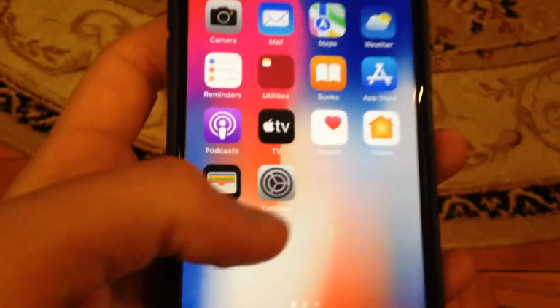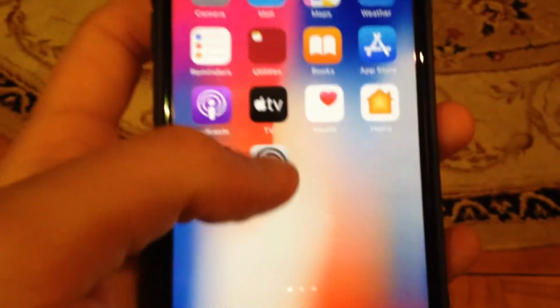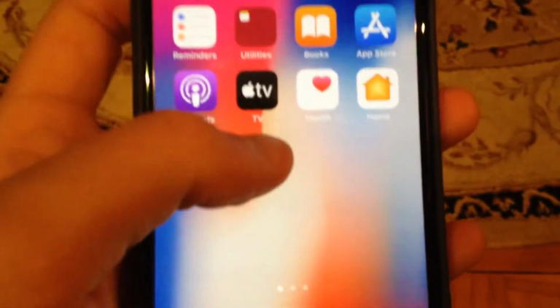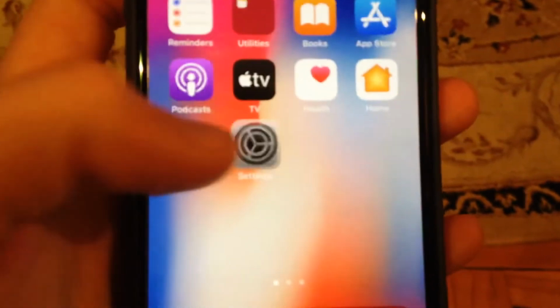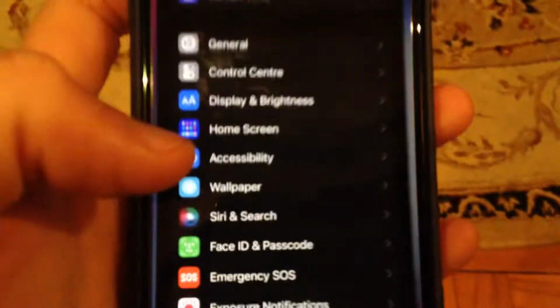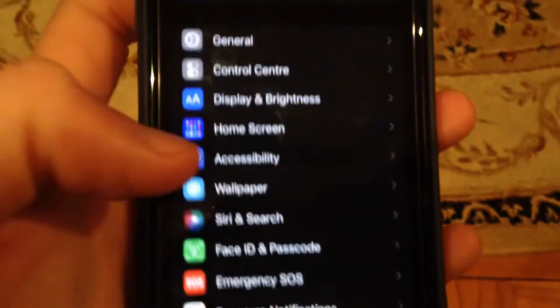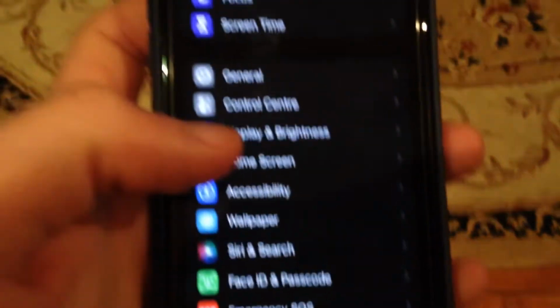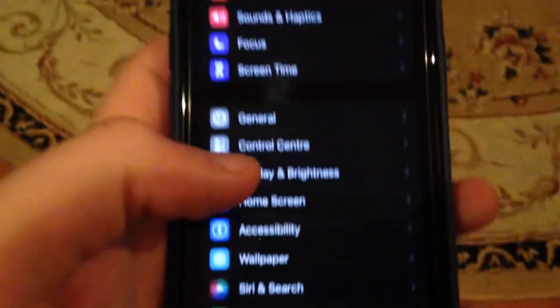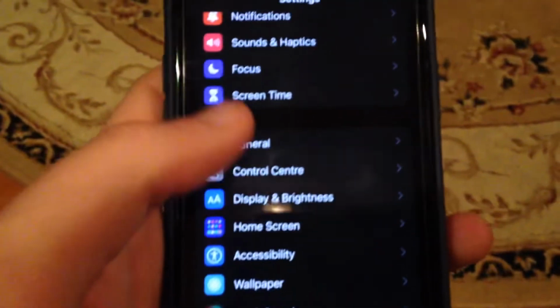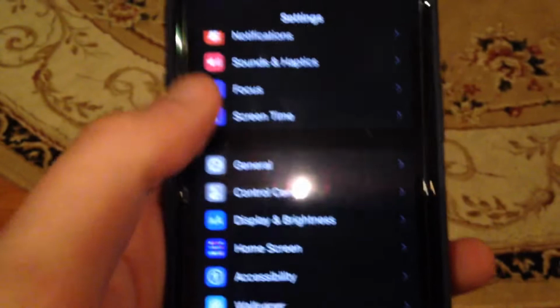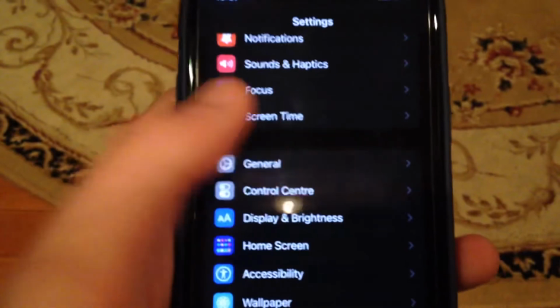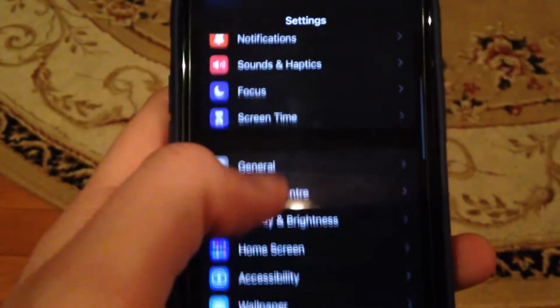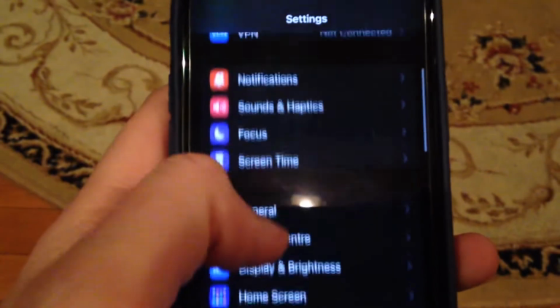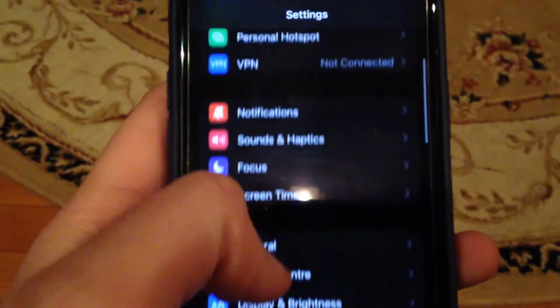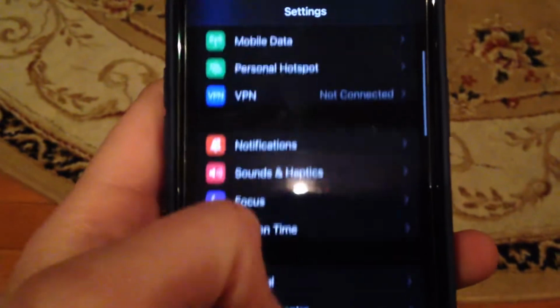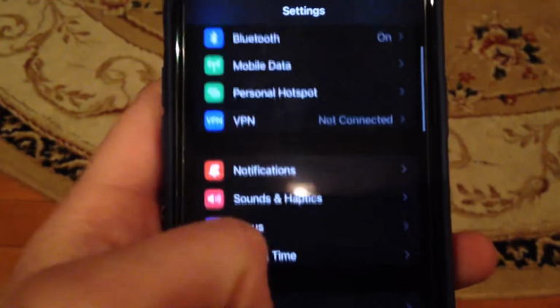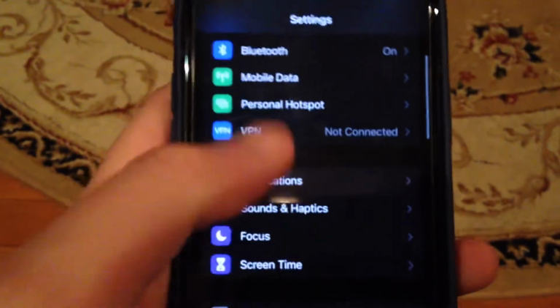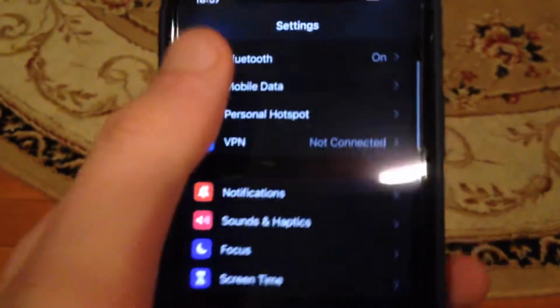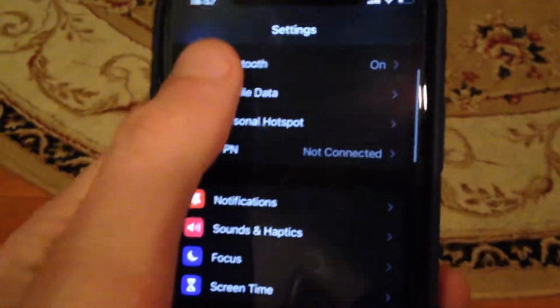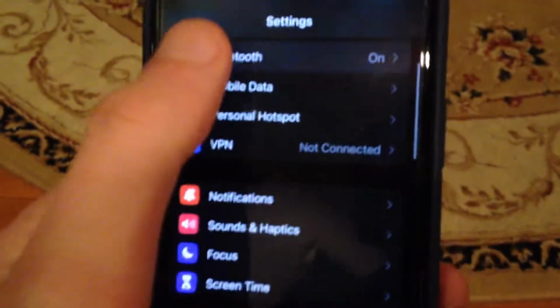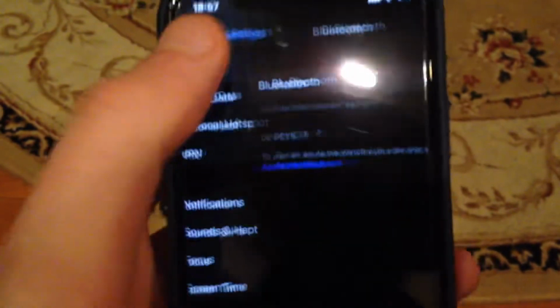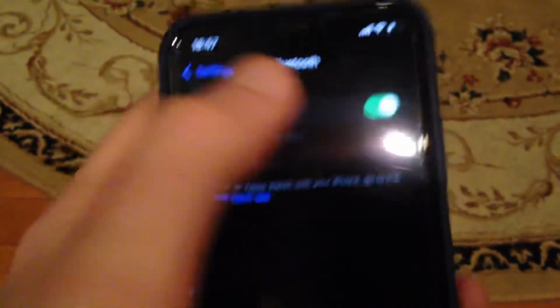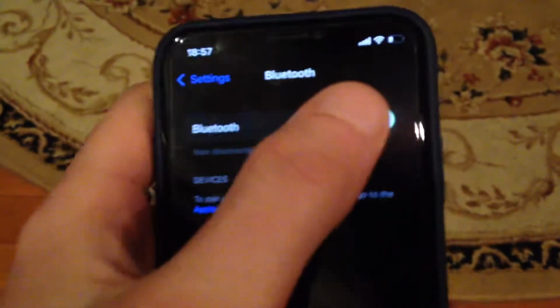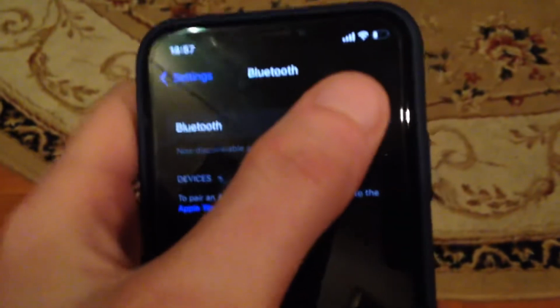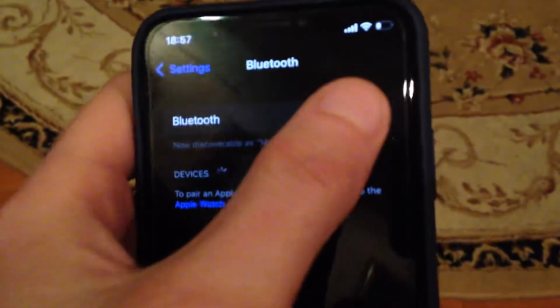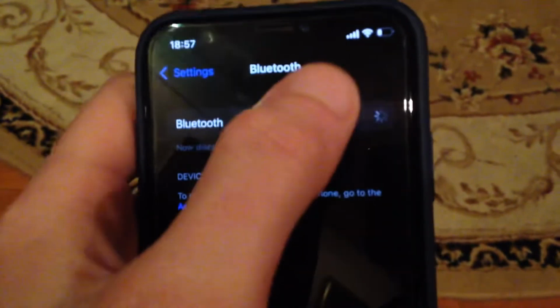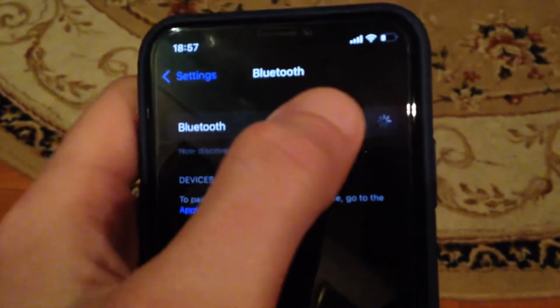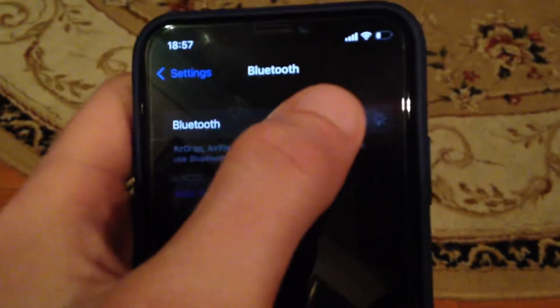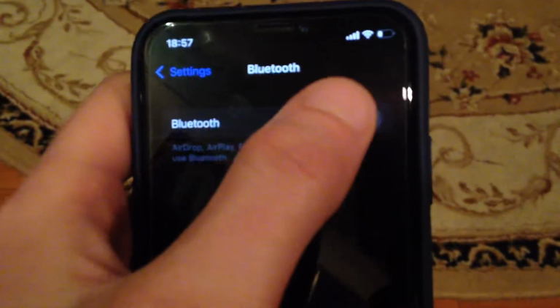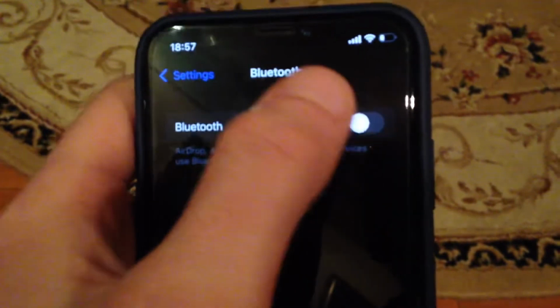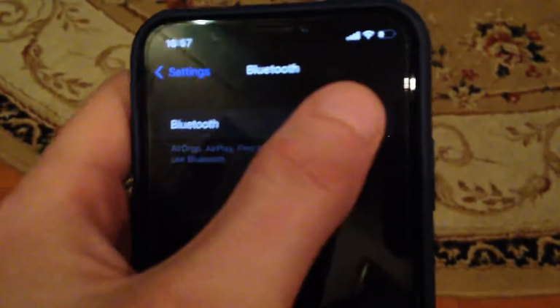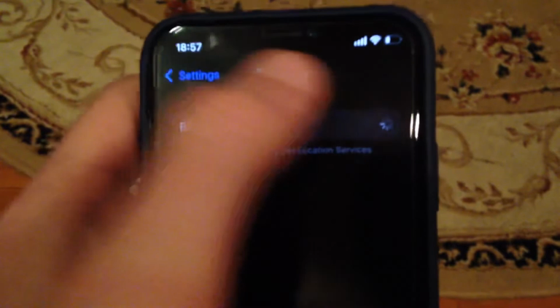First, go to Settings. In Settings, you need to find Bluetooth. Open Bluetooth and try to turn it off and turn it on again.